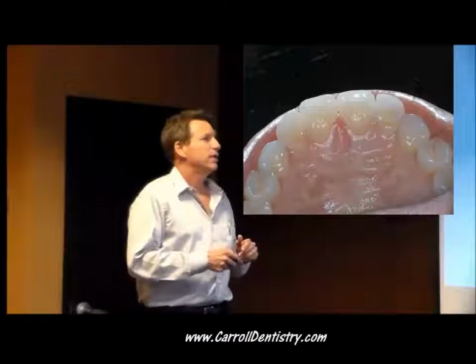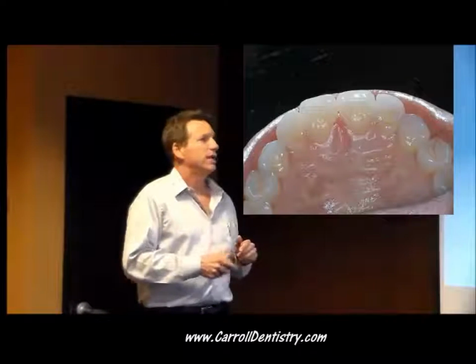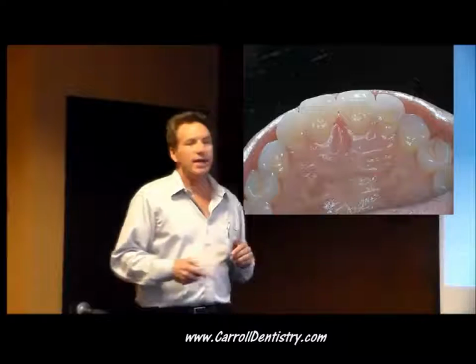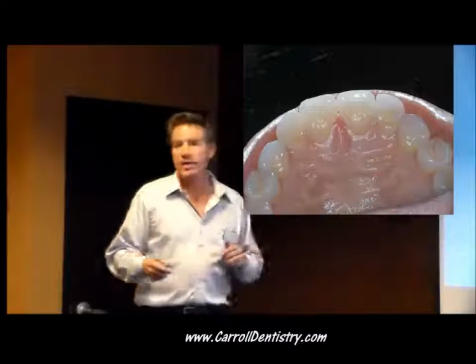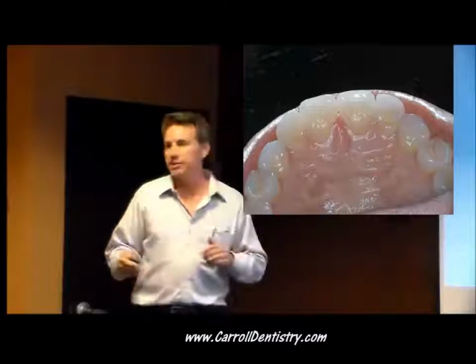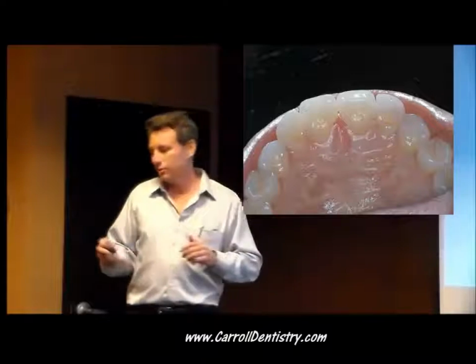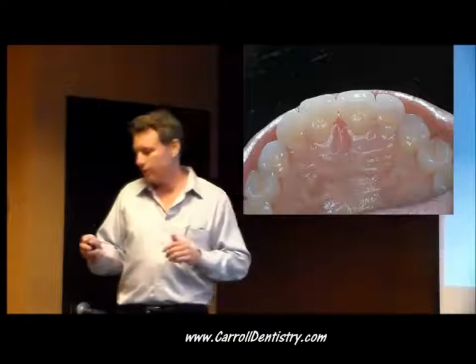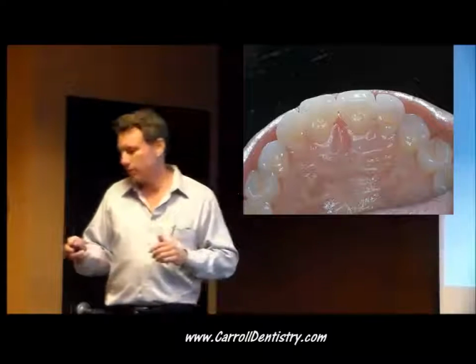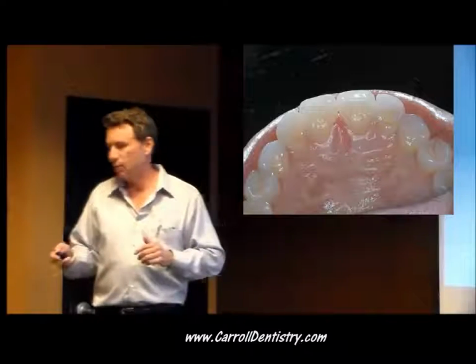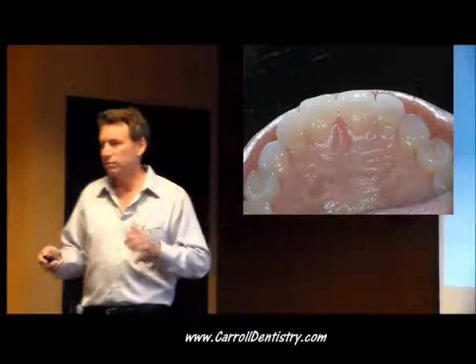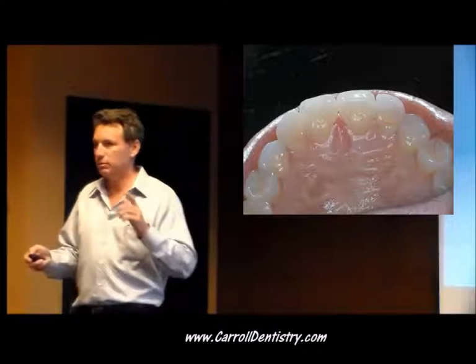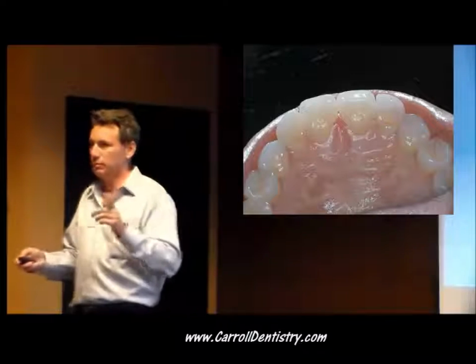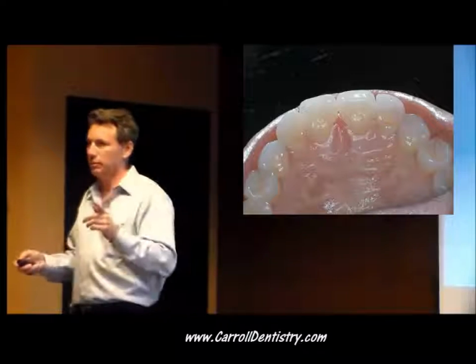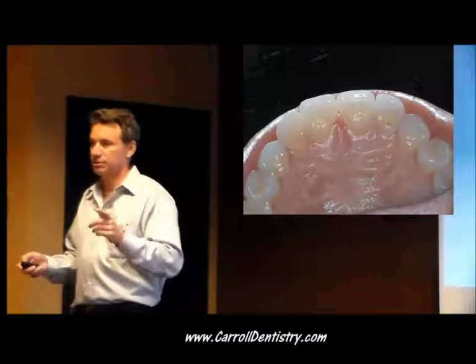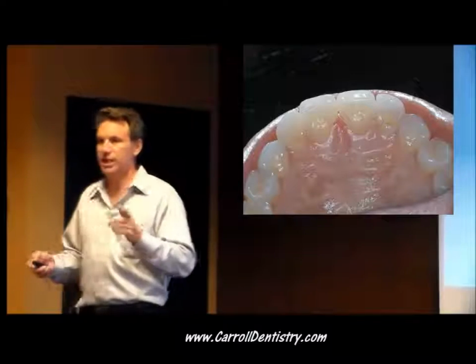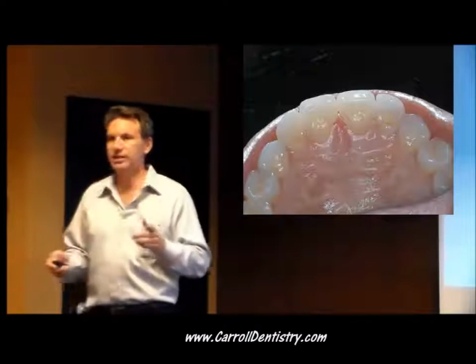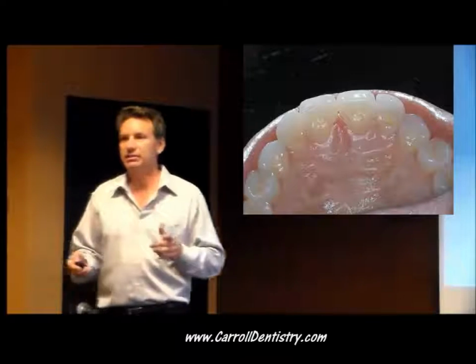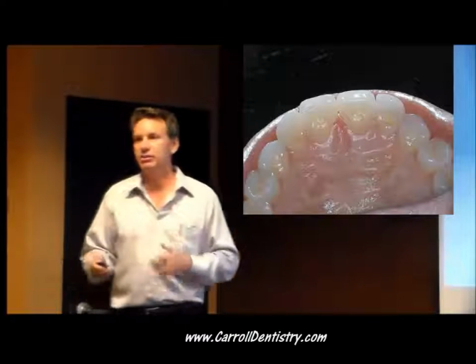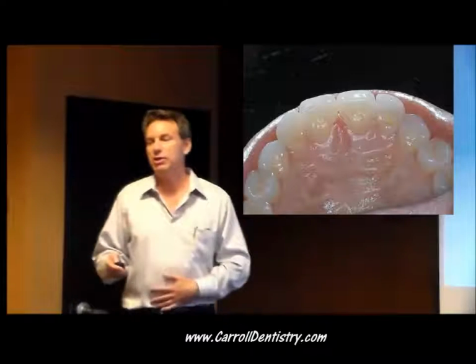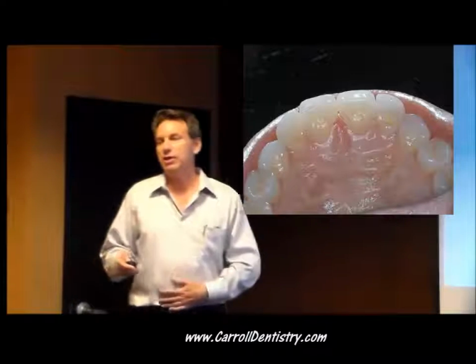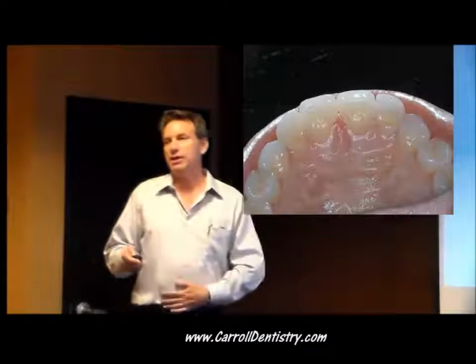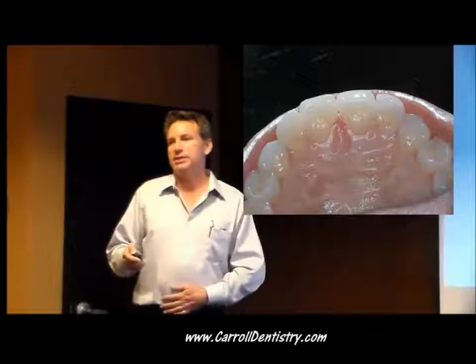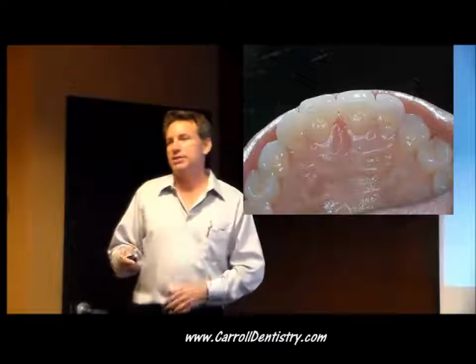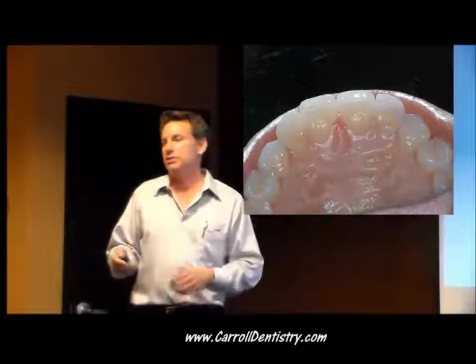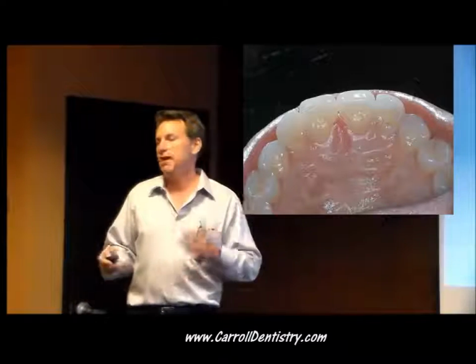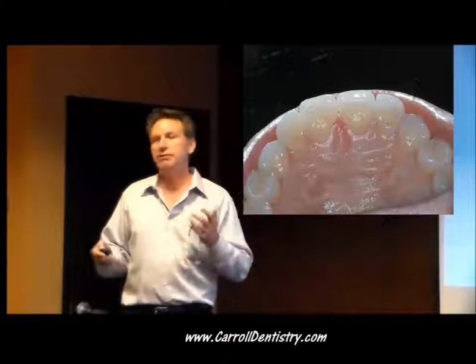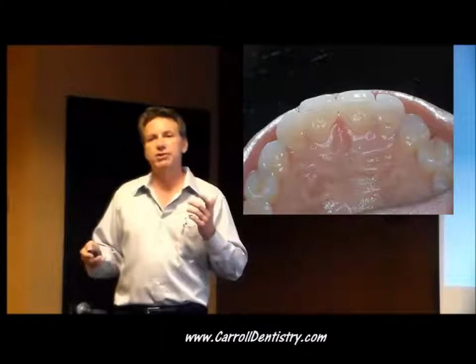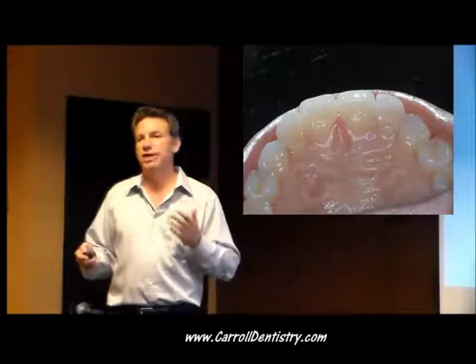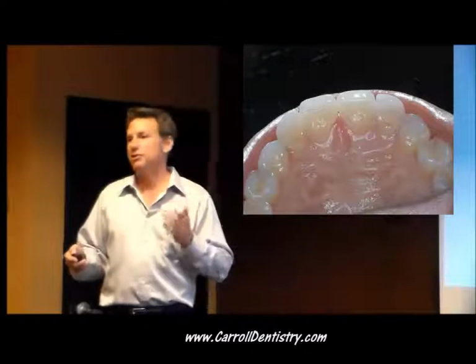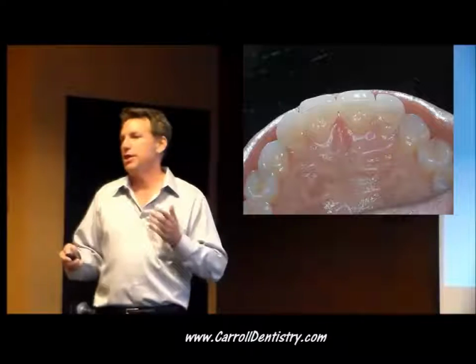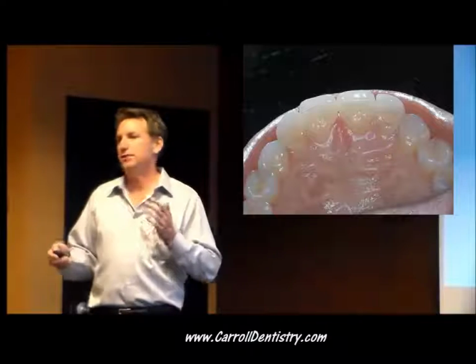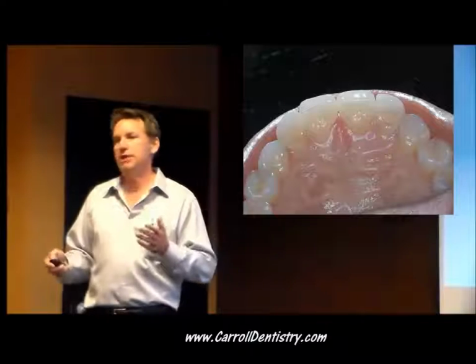Any dentist can do this kind of work with training. It's just a matter of training, training, training.